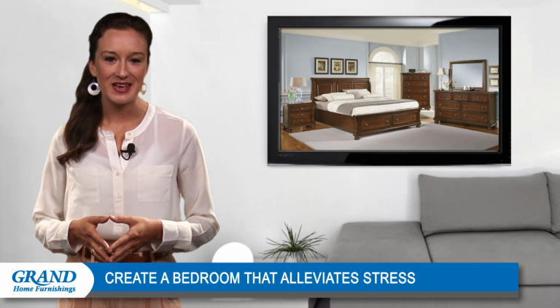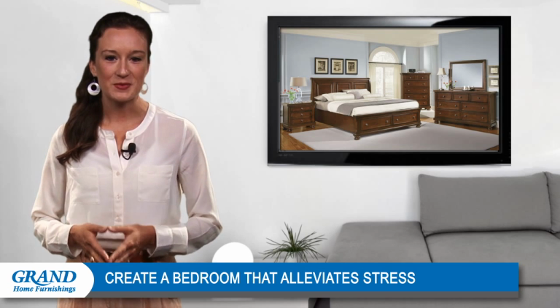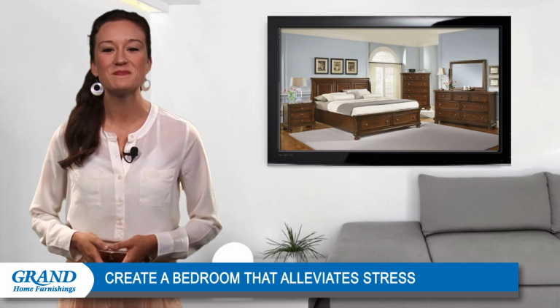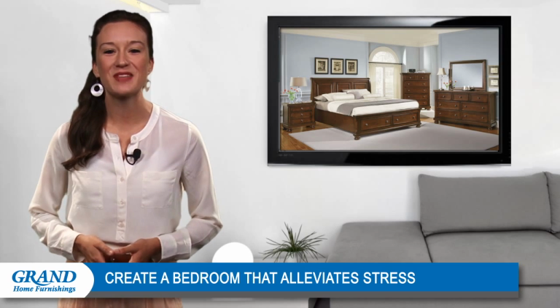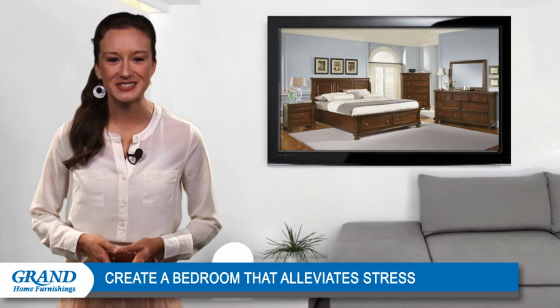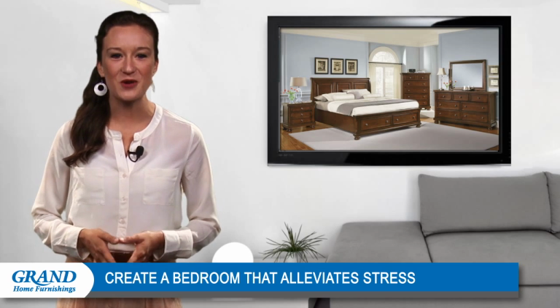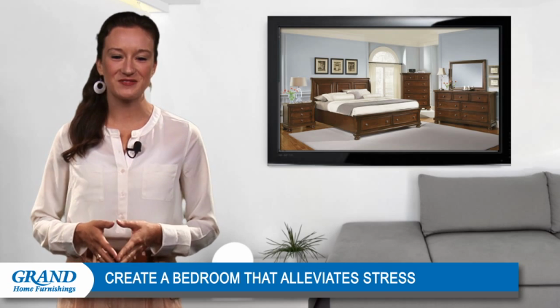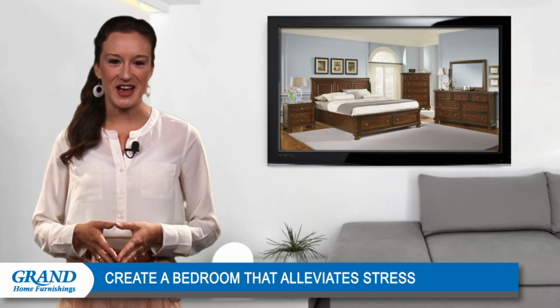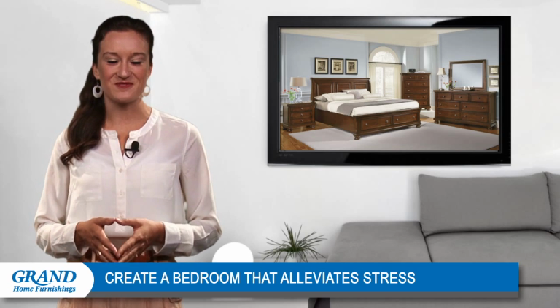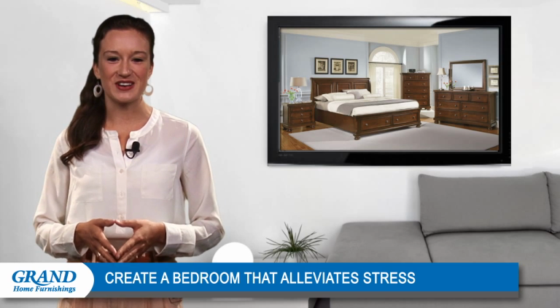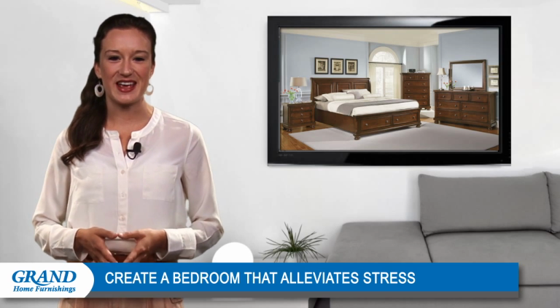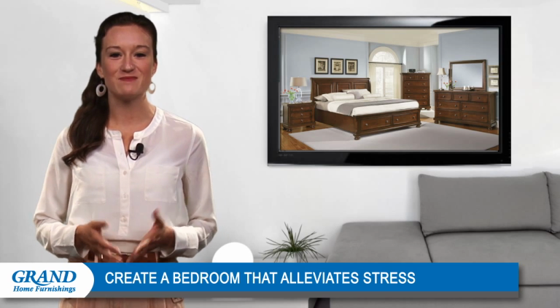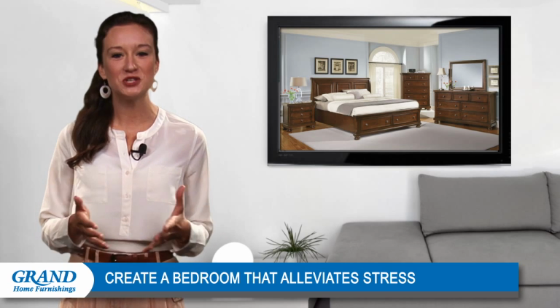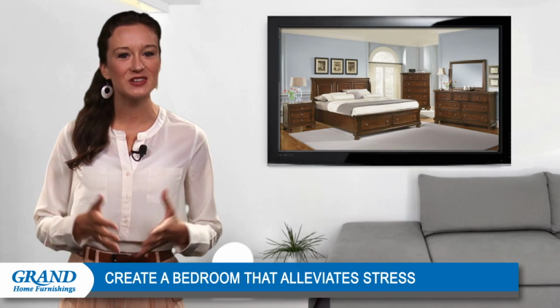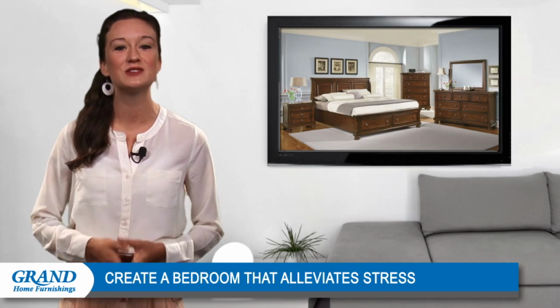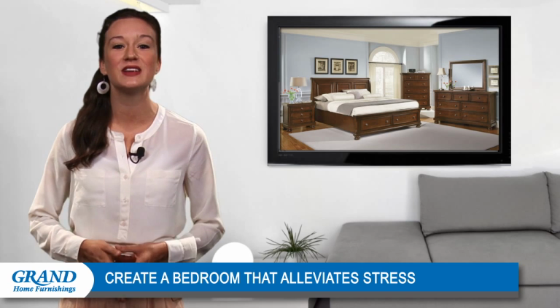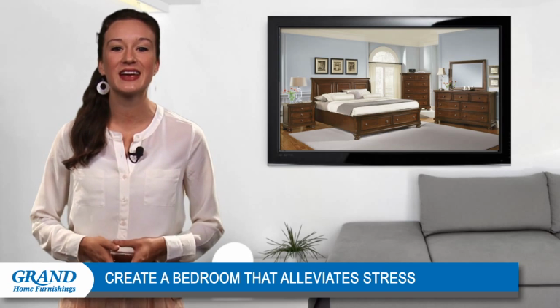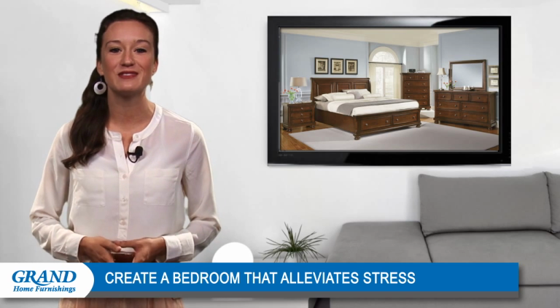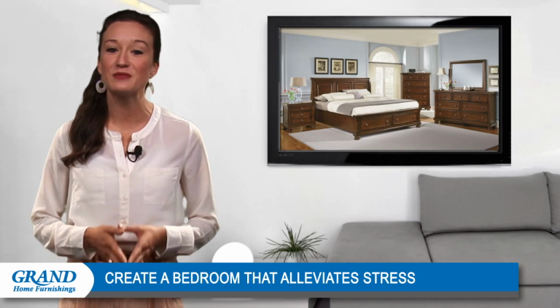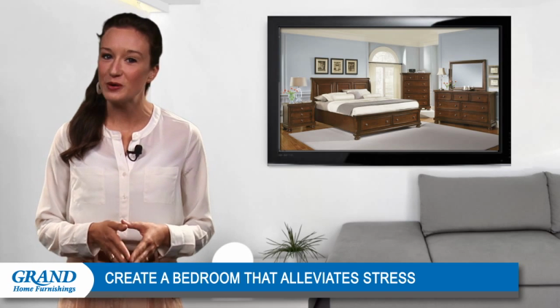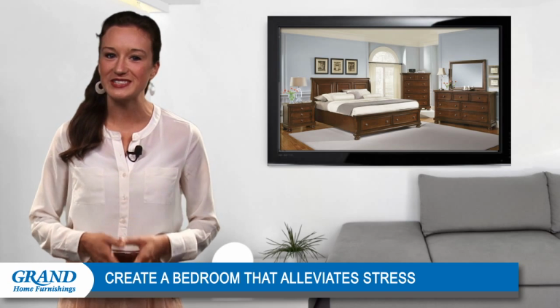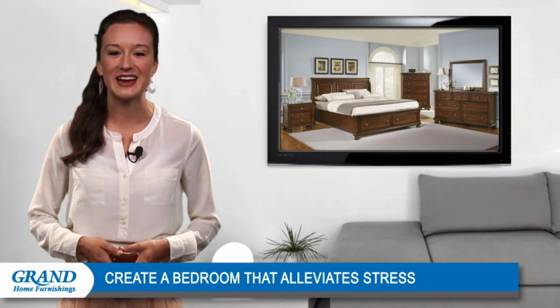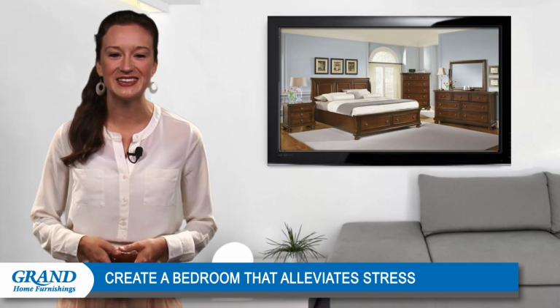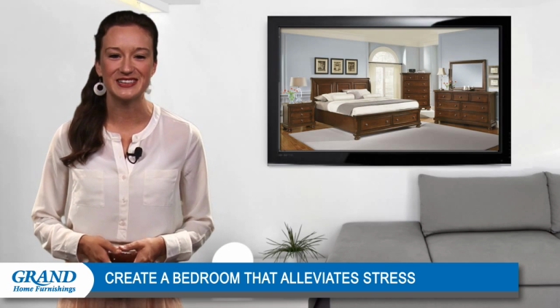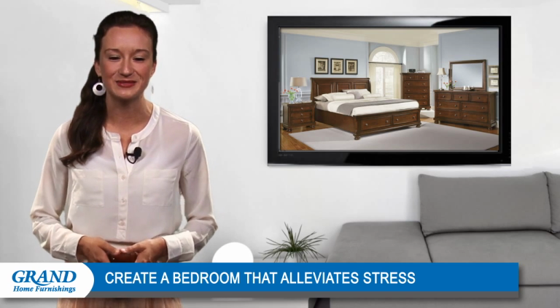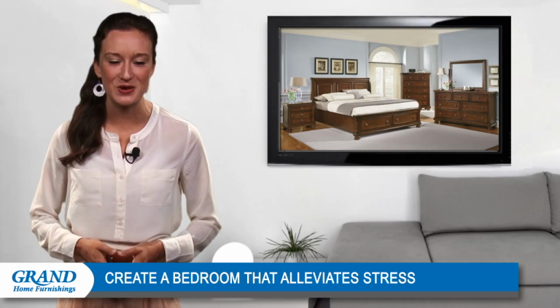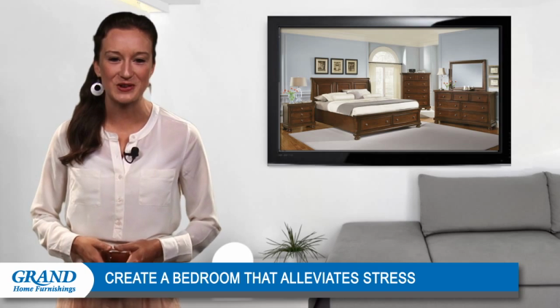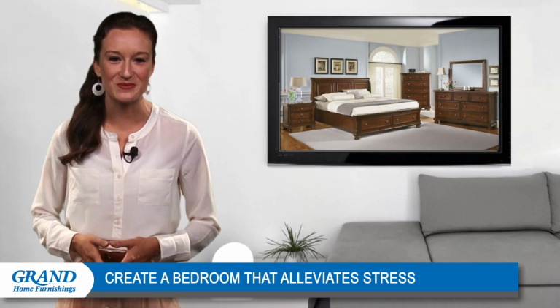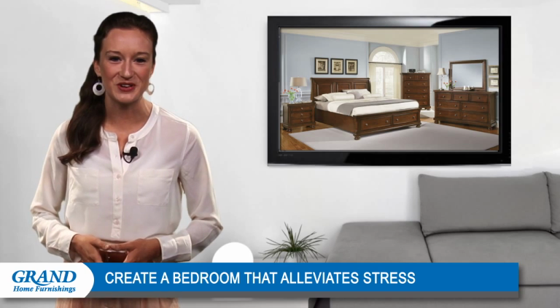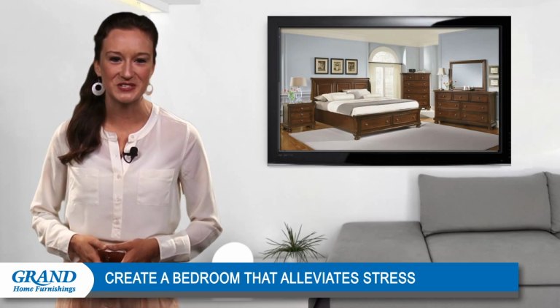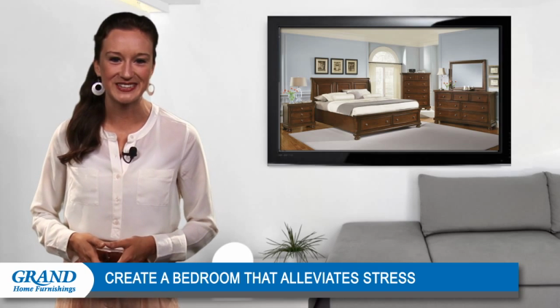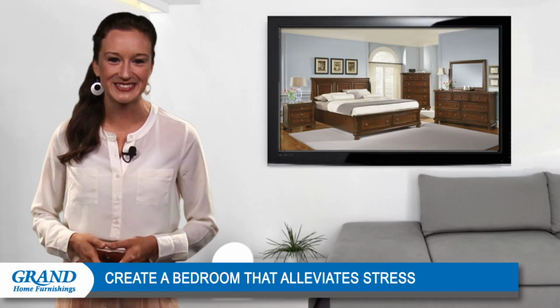Well, that's all we have time for today. Be sure to tune in again for more design ideas from Grand Home Furnishings.